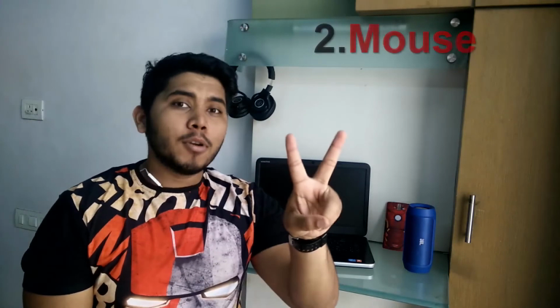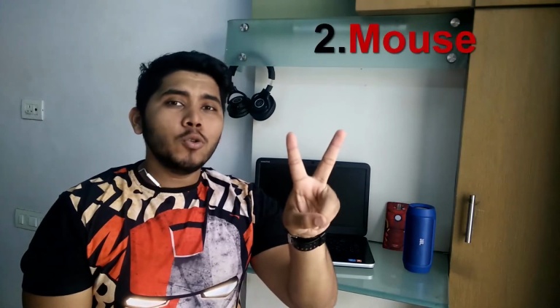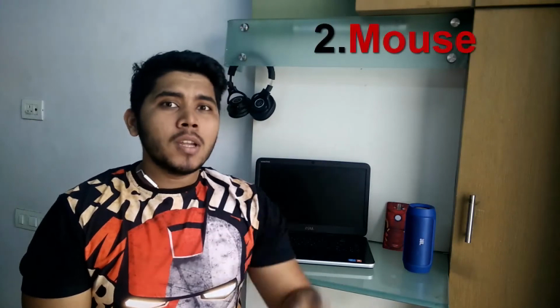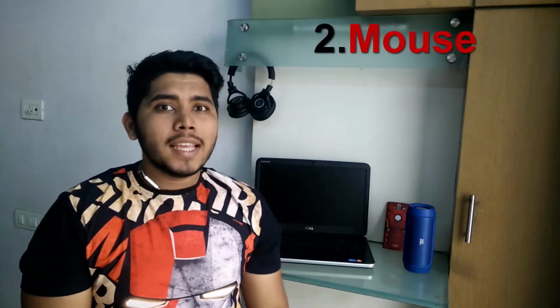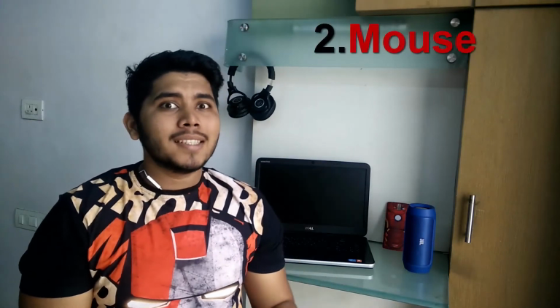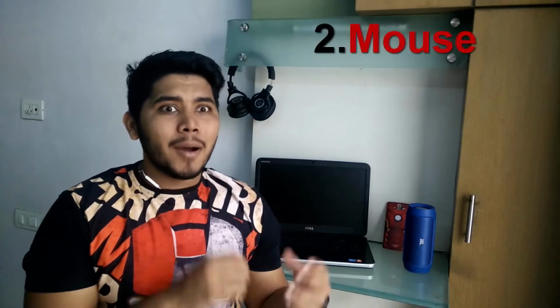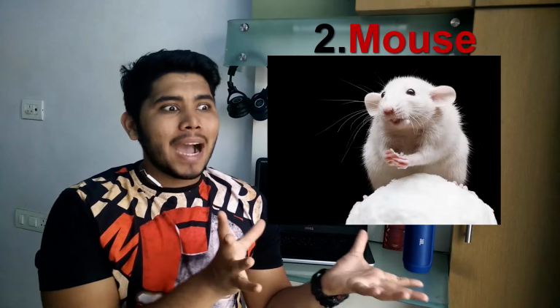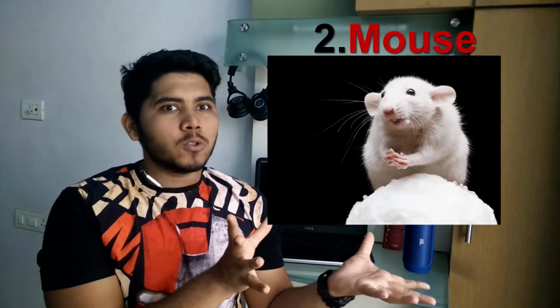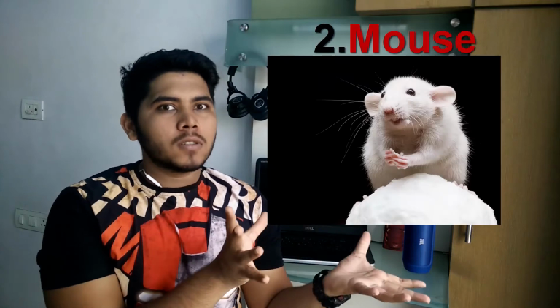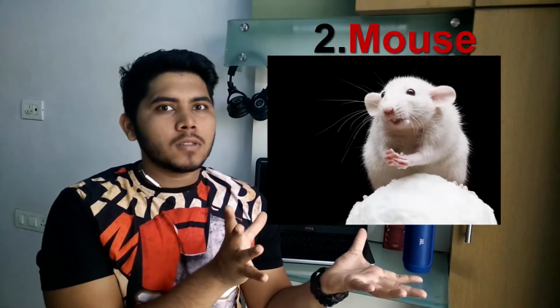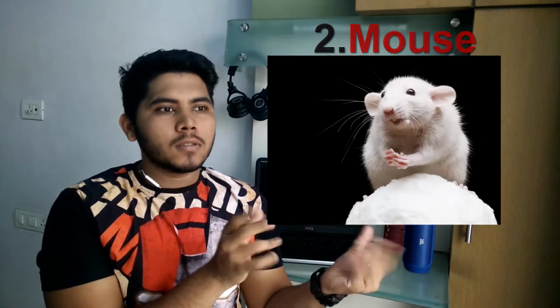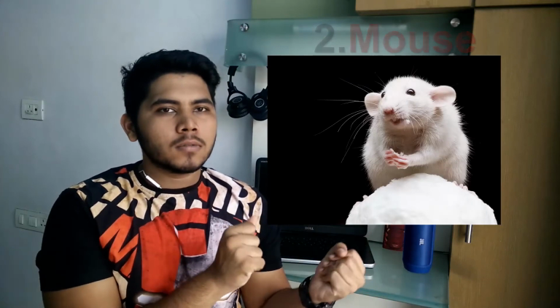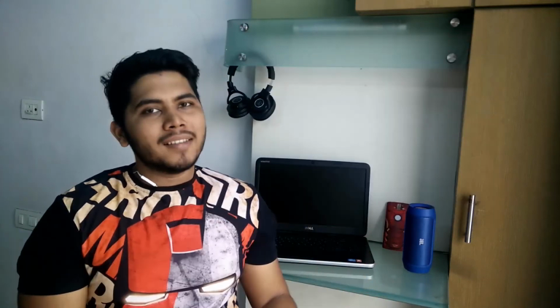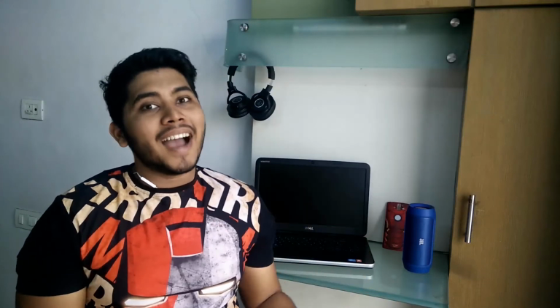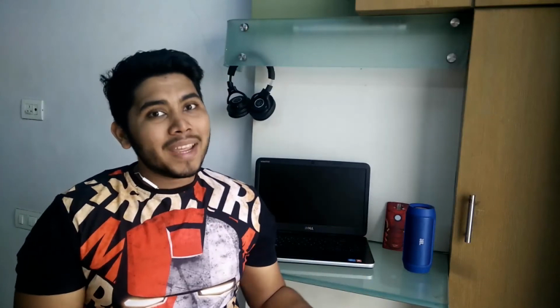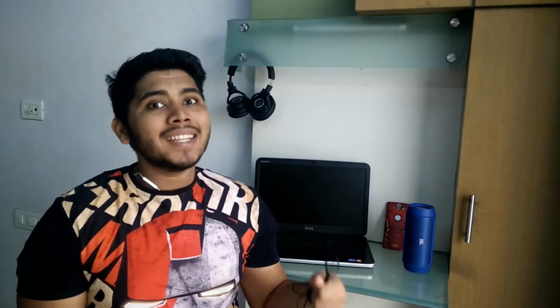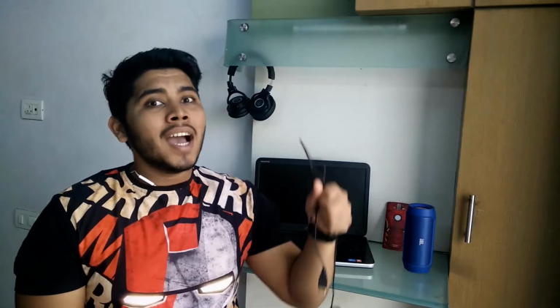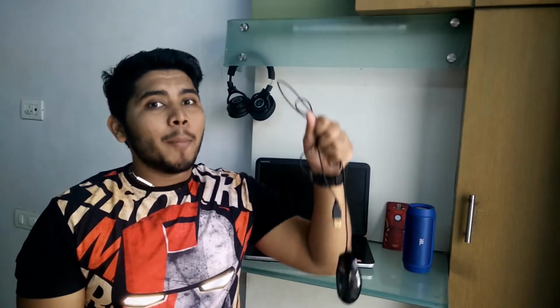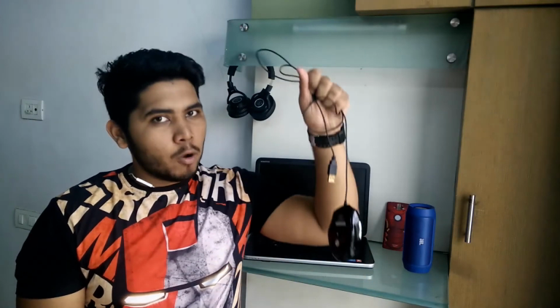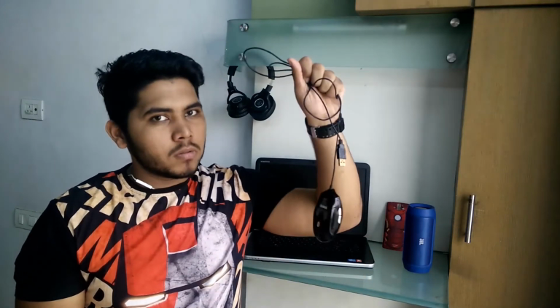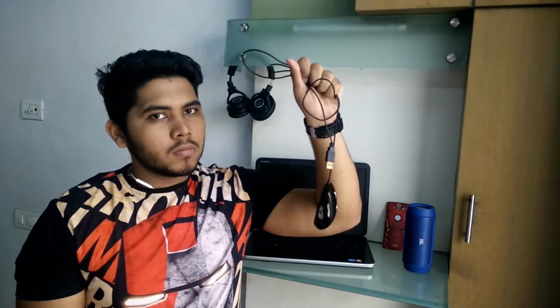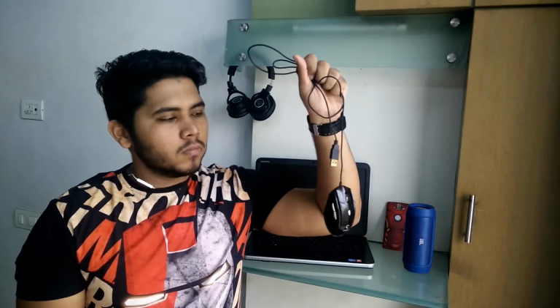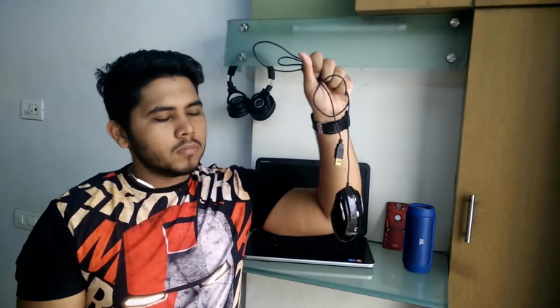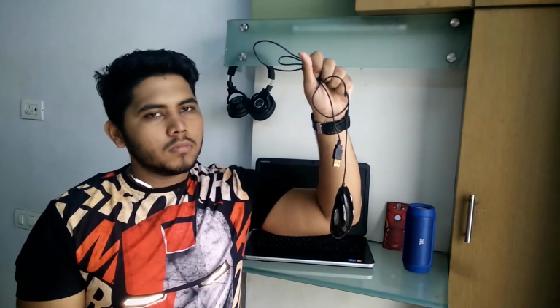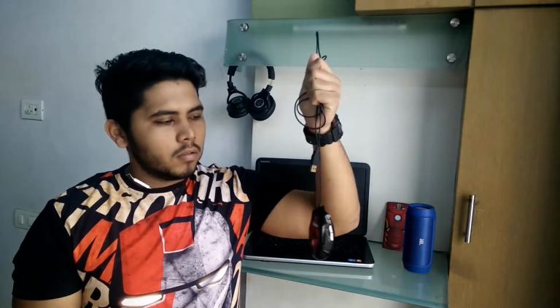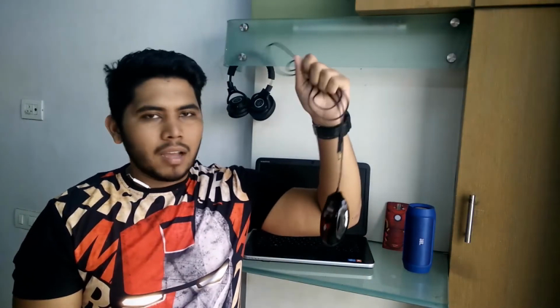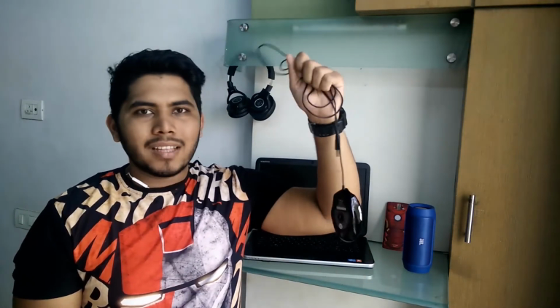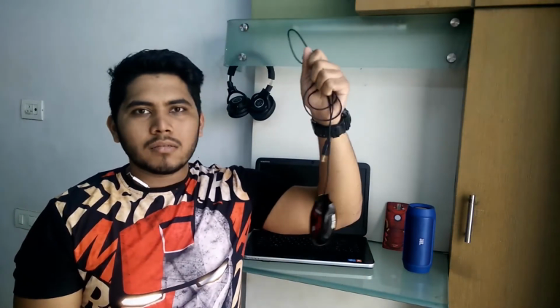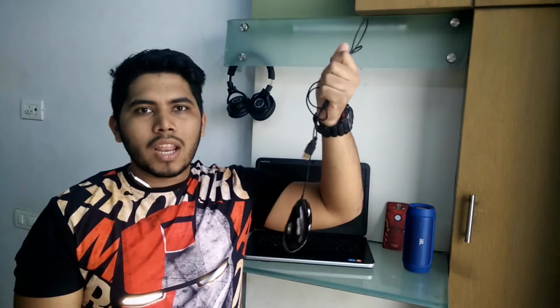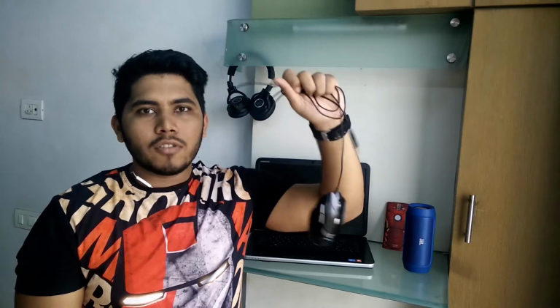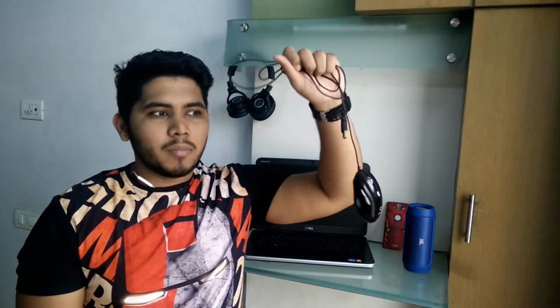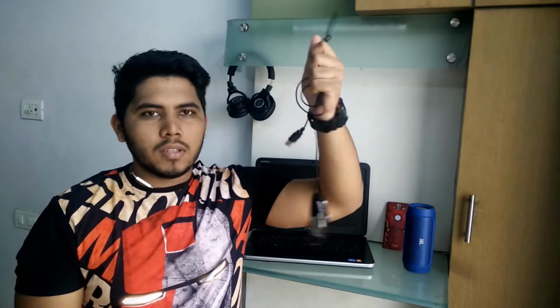Number two is a mouse. Yeah, that's all I have to say about this.